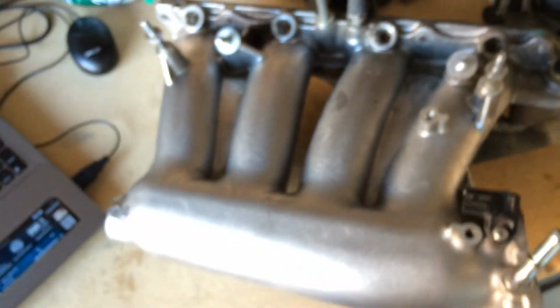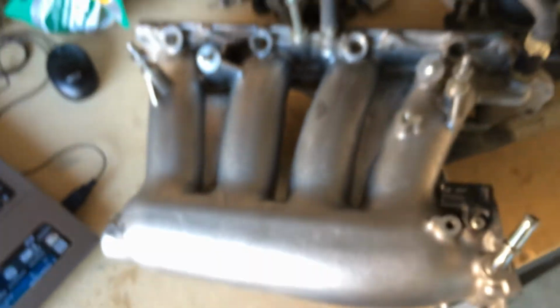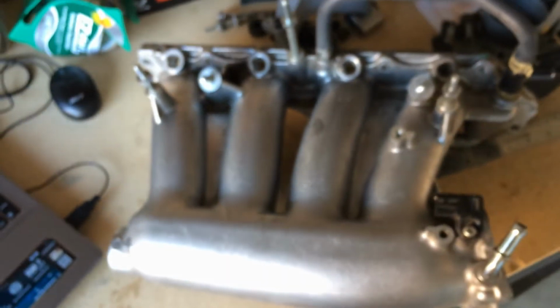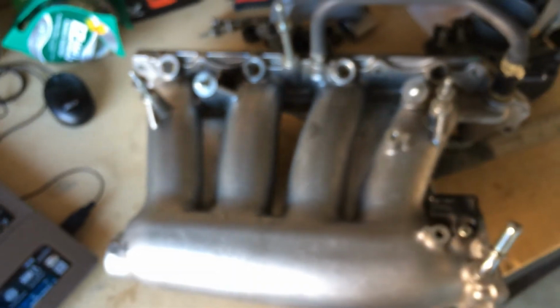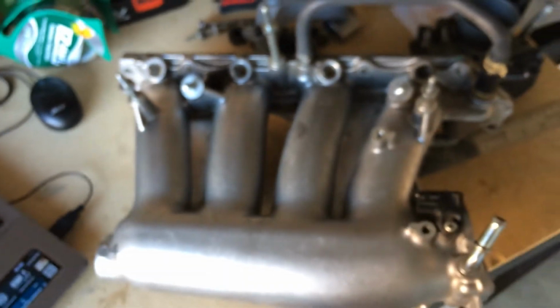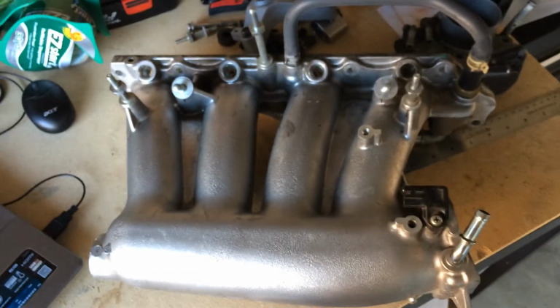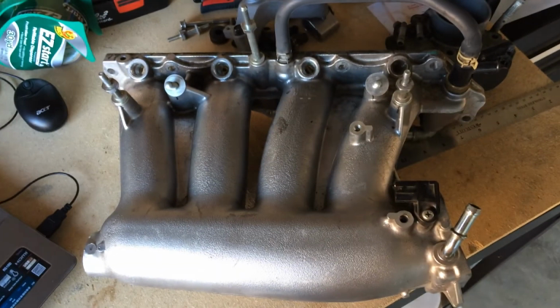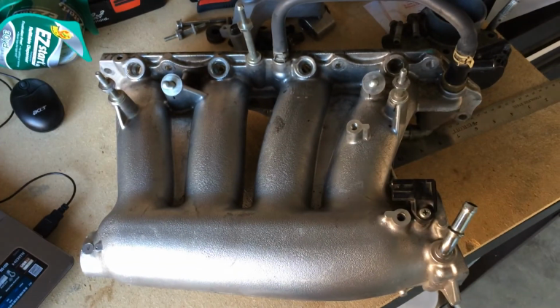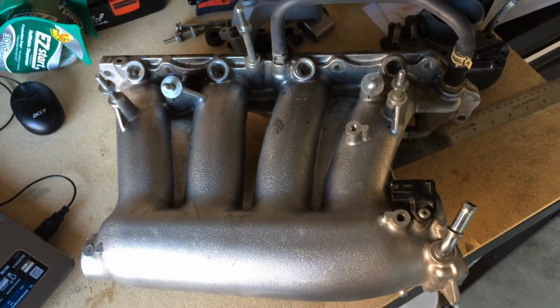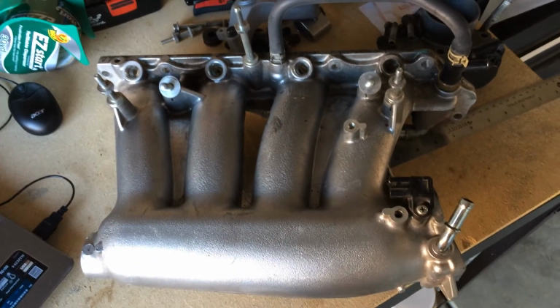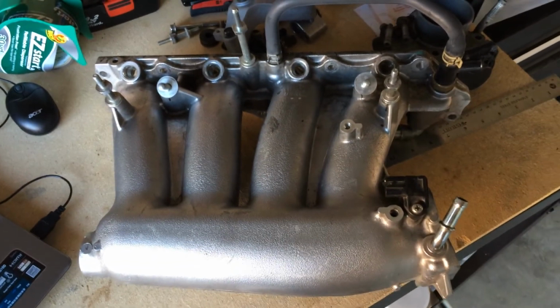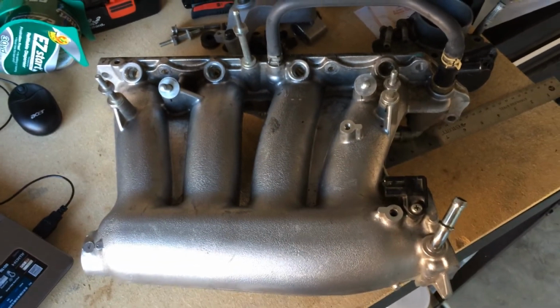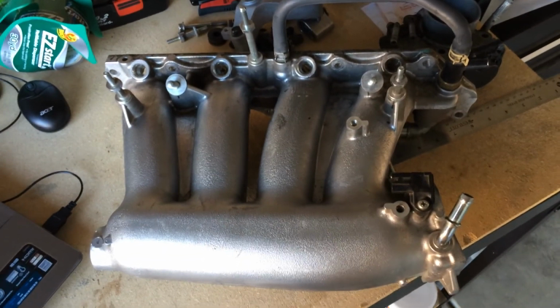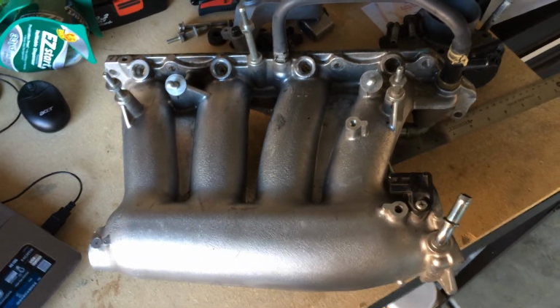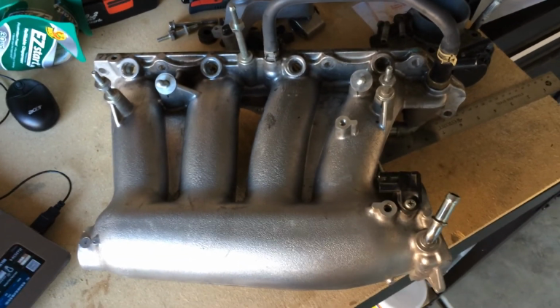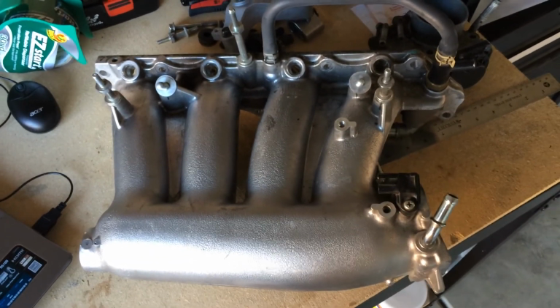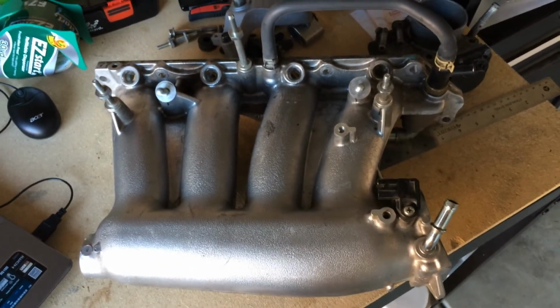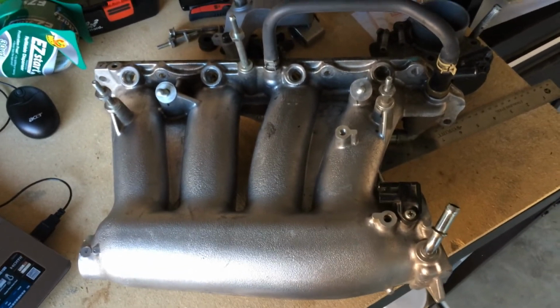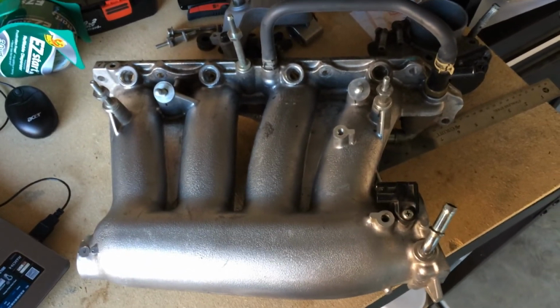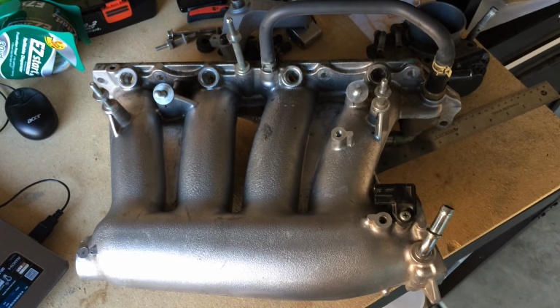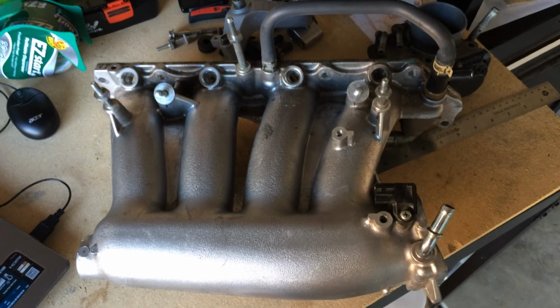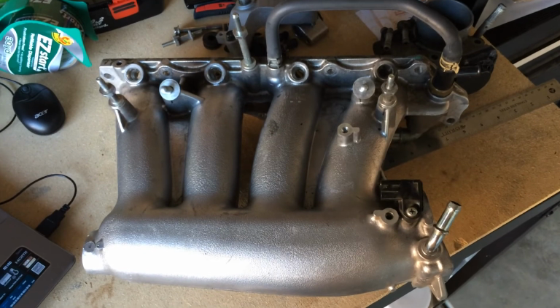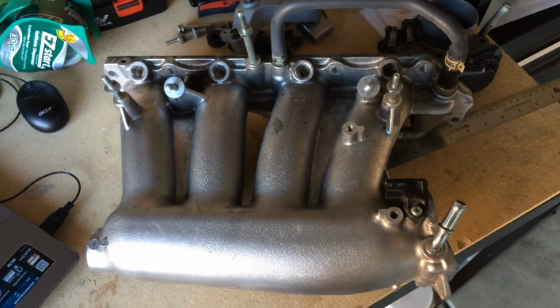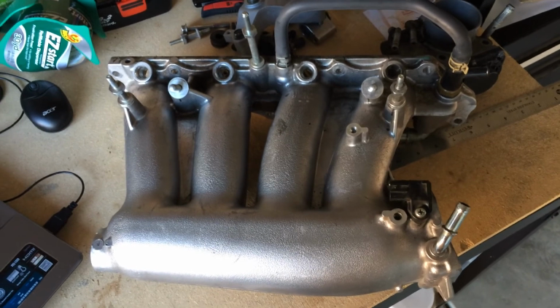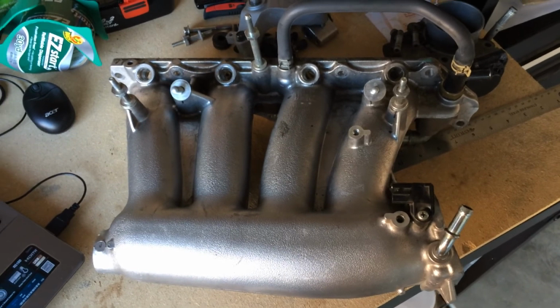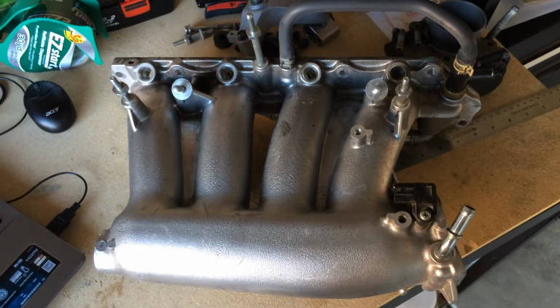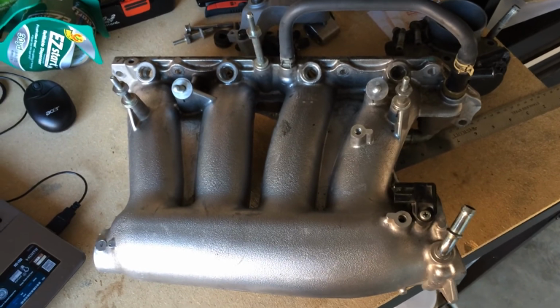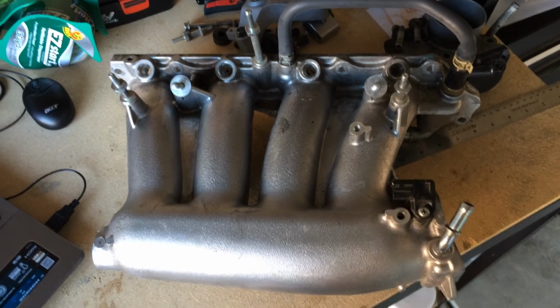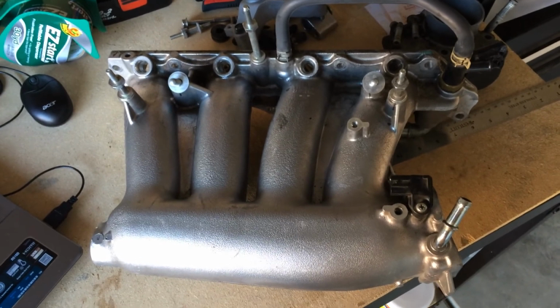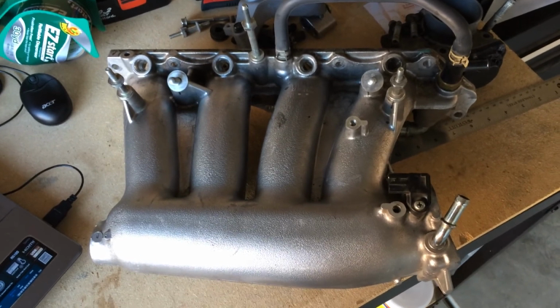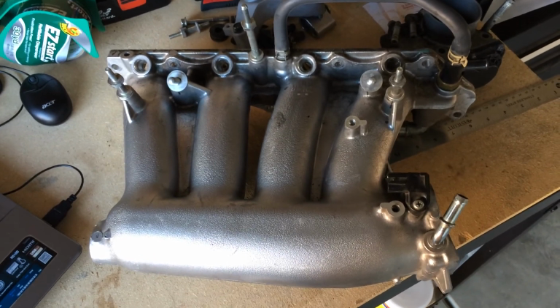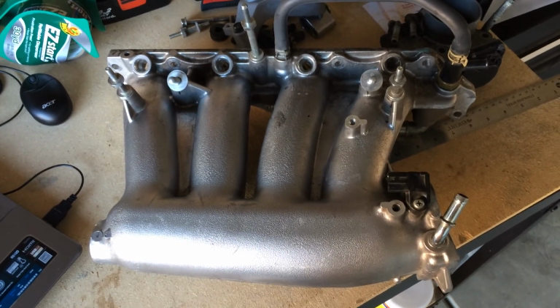If you get the J35 throttle body, it makes a good difference for our RBC intake manifold.